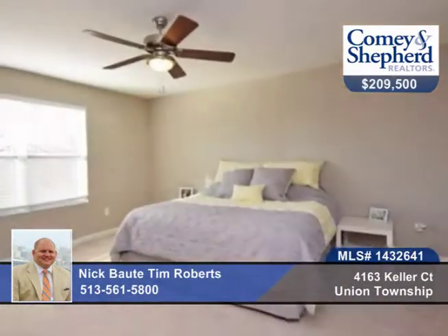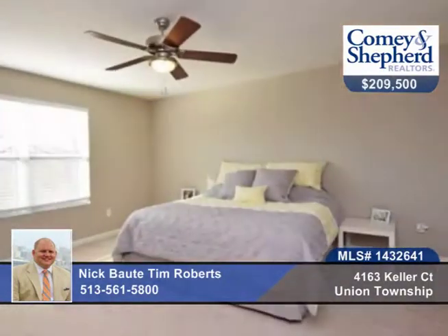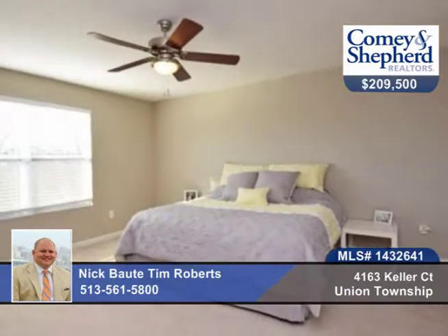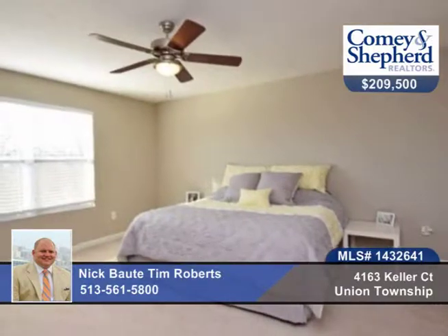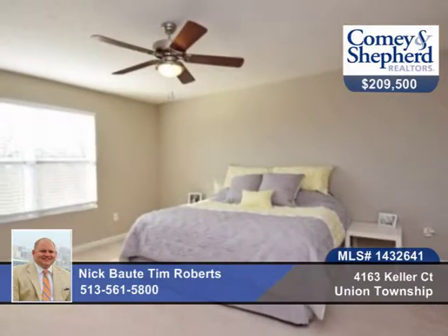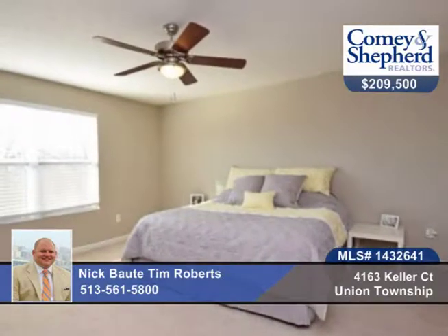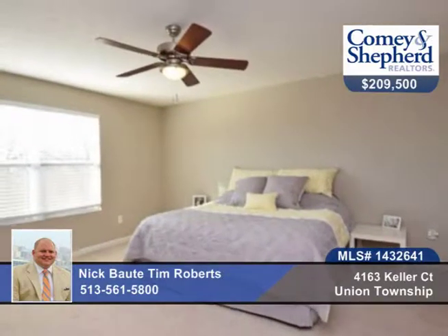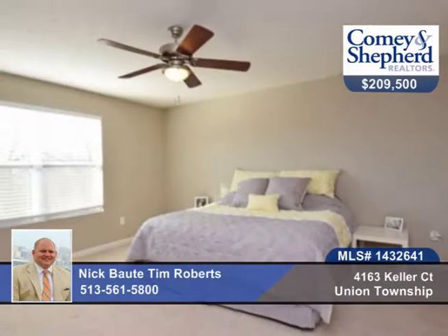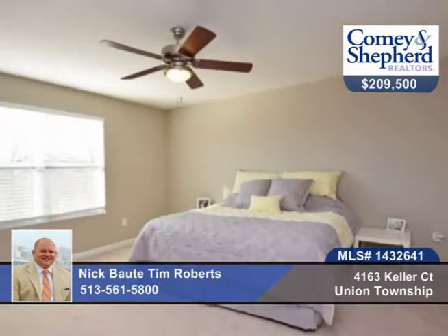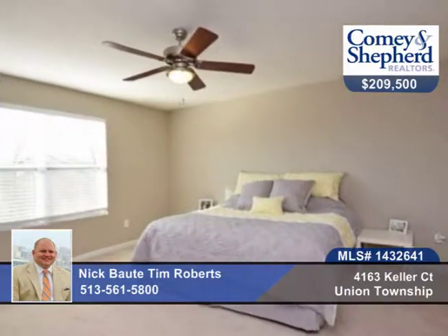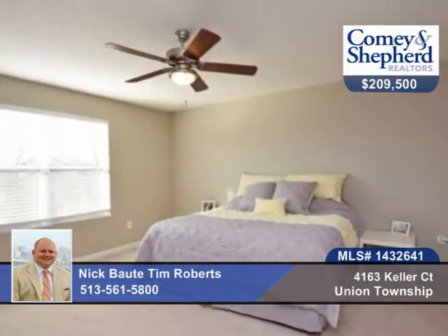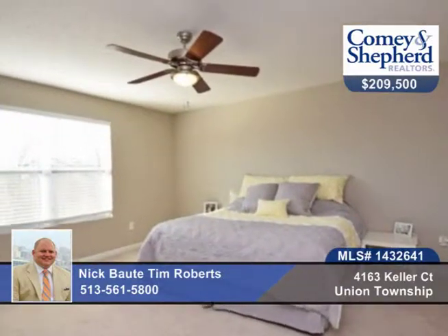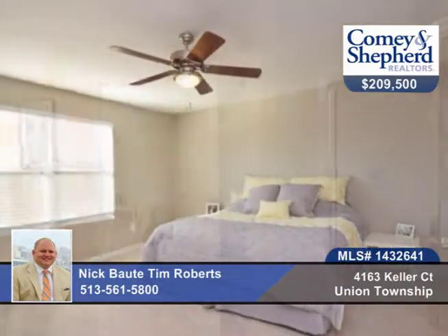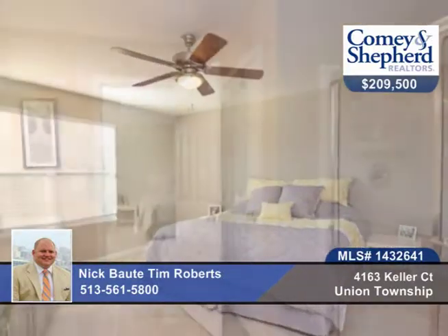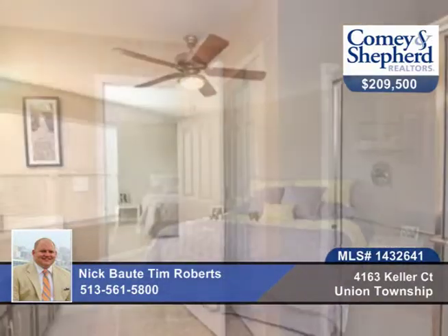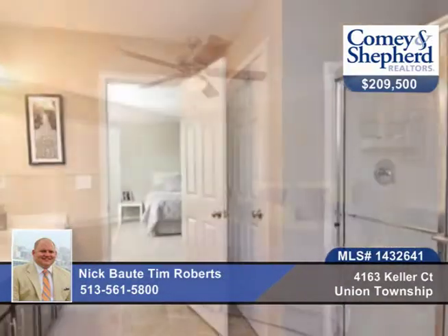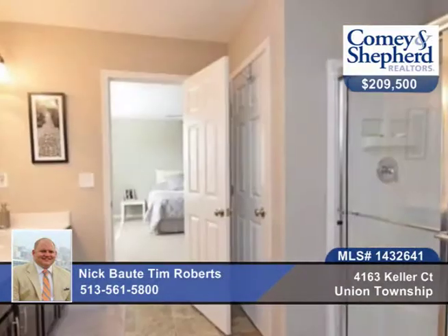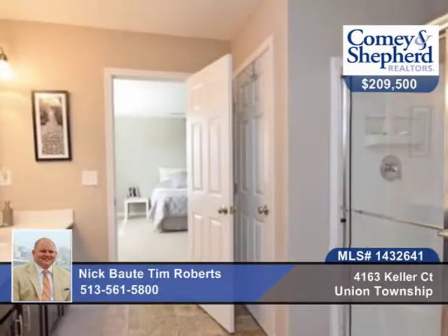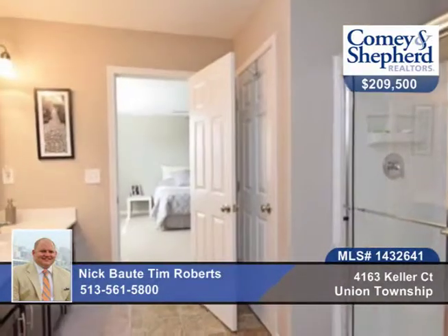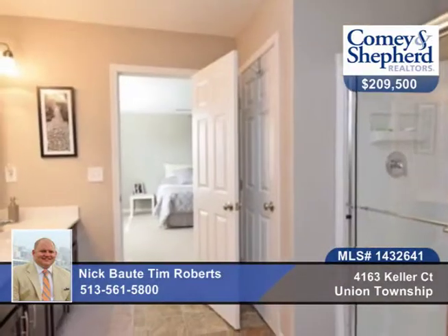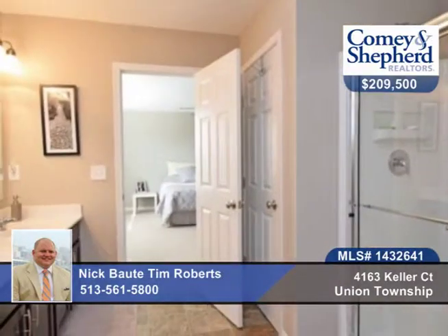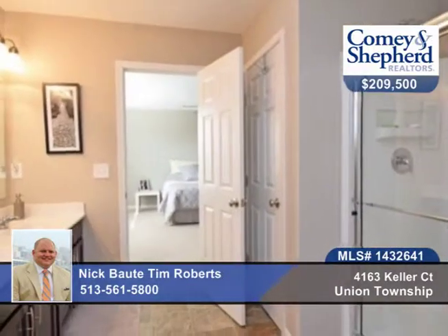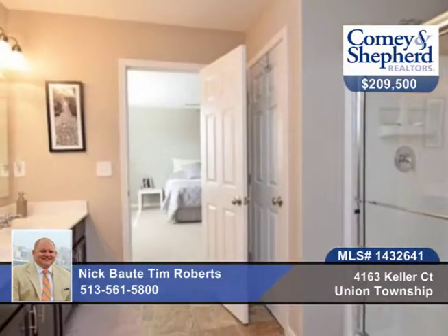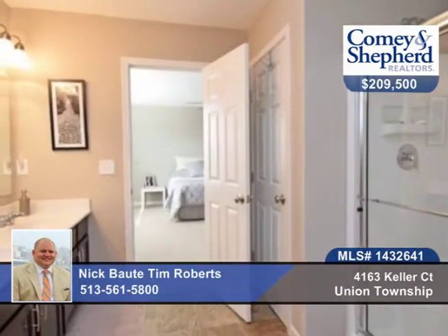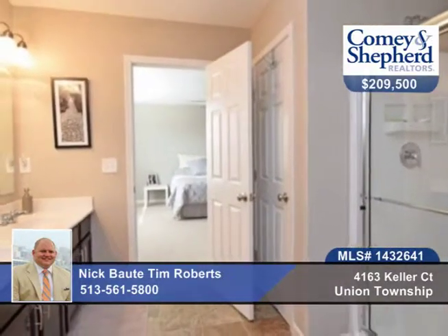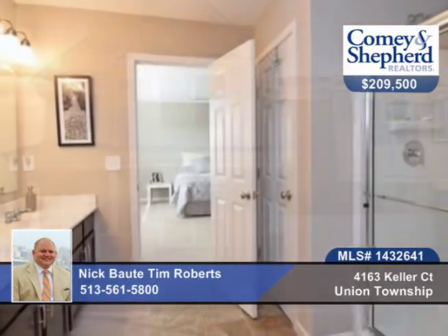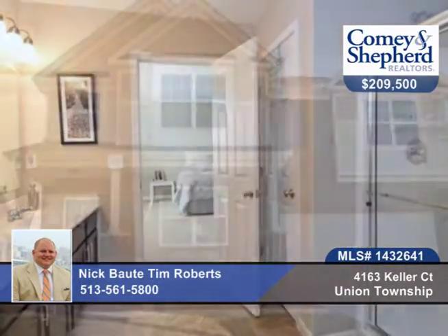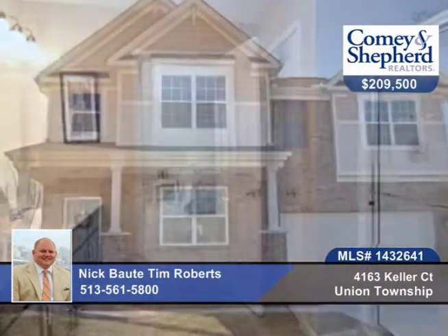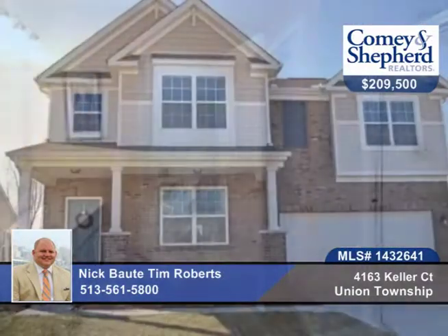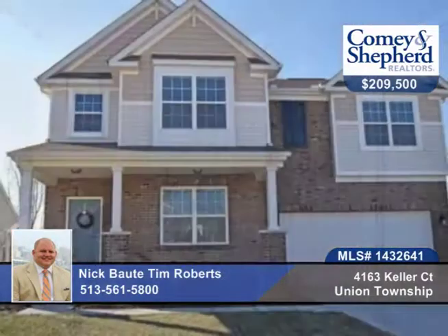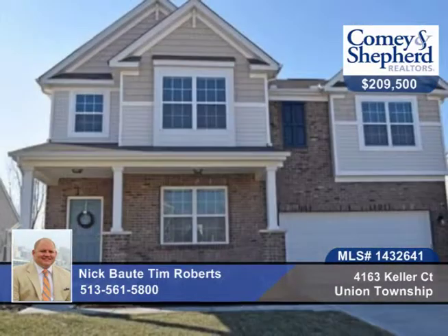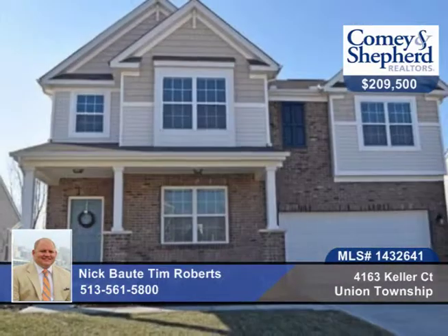This home offers a 30-year structural warranty. Nothing to do but move in with a call to Nick and Tom.